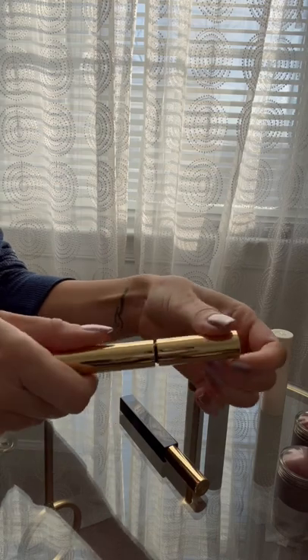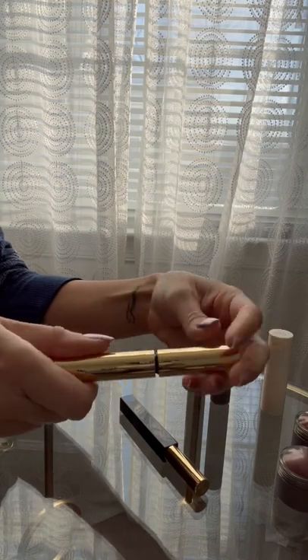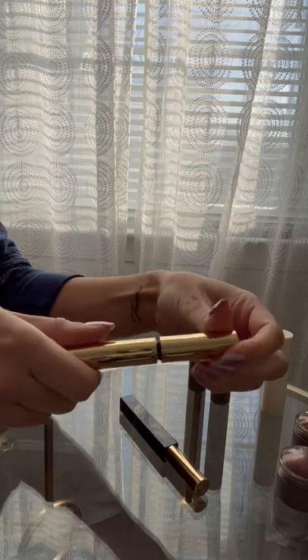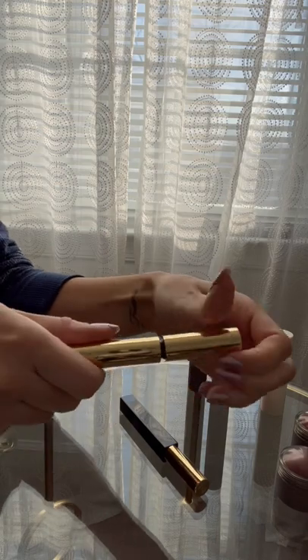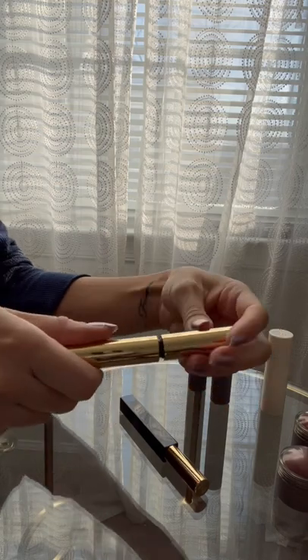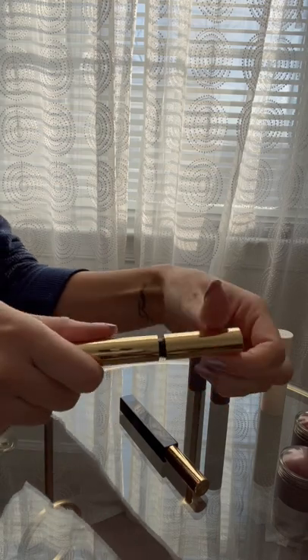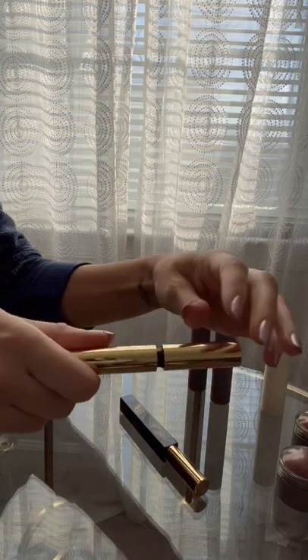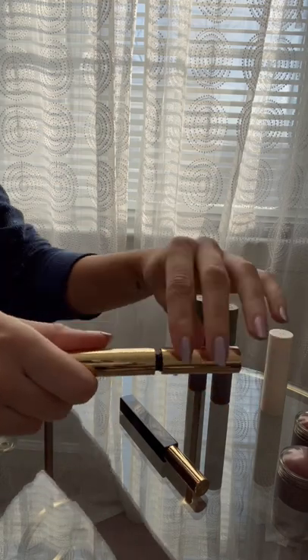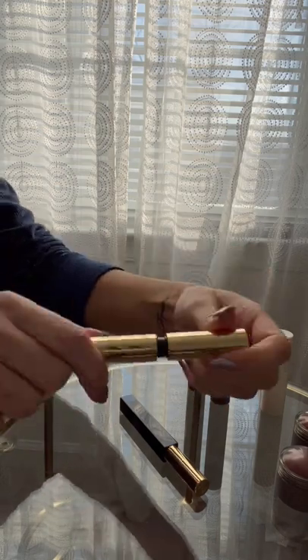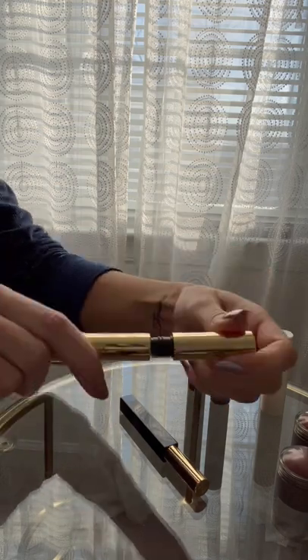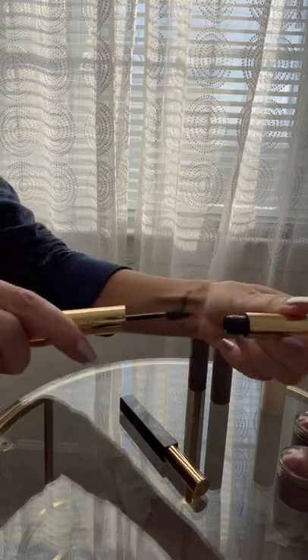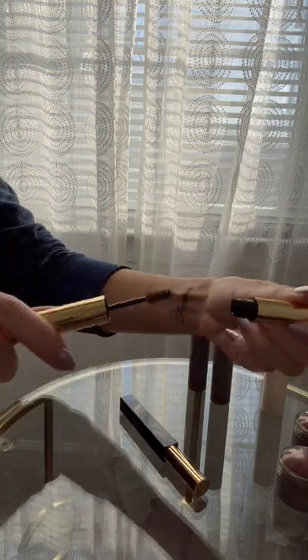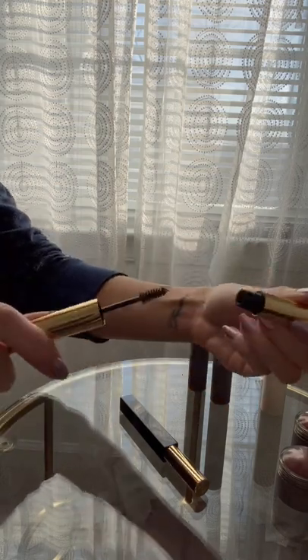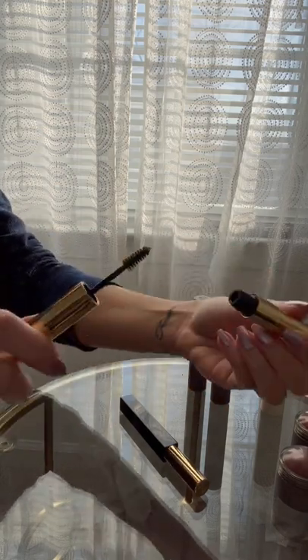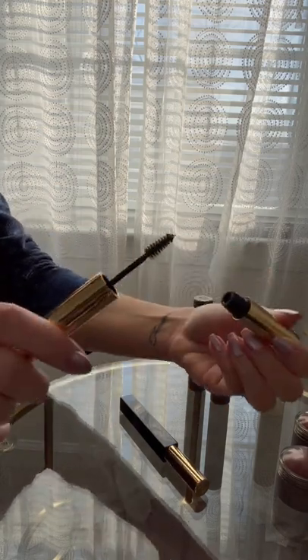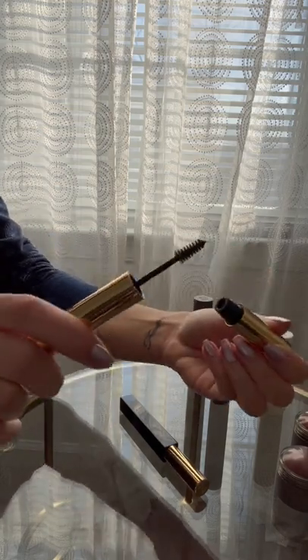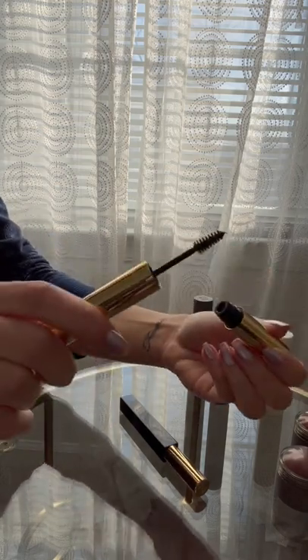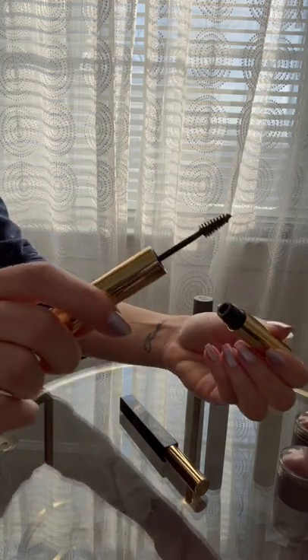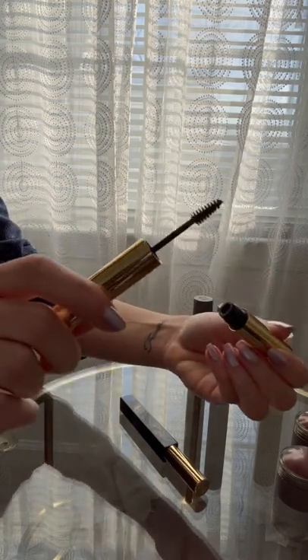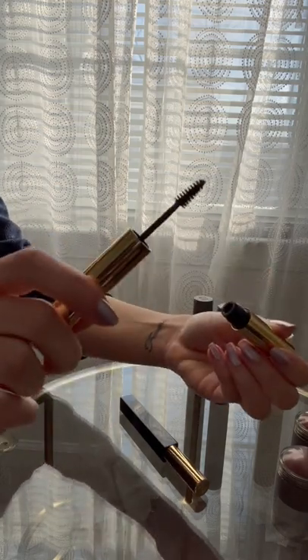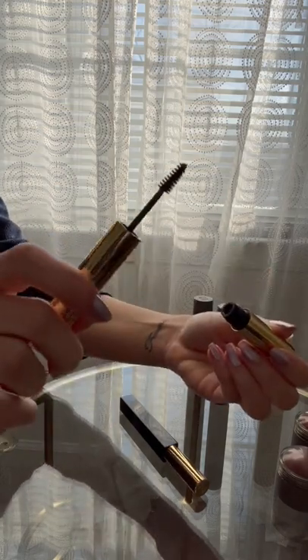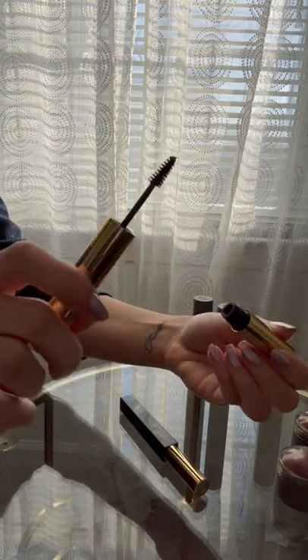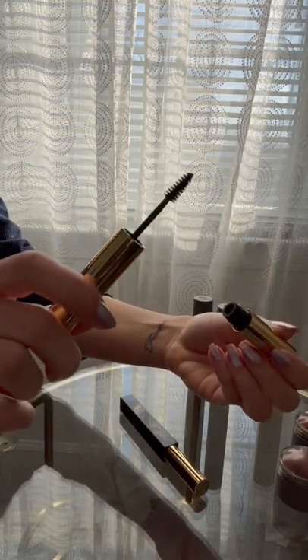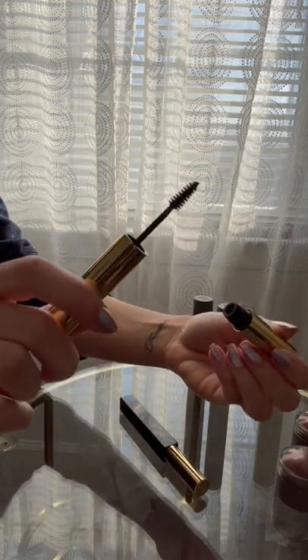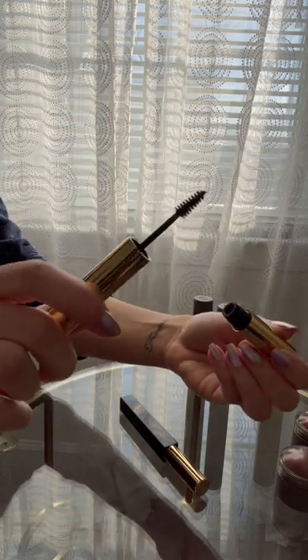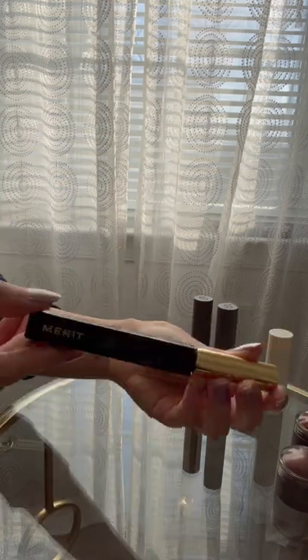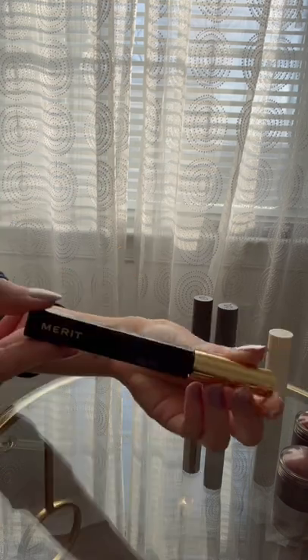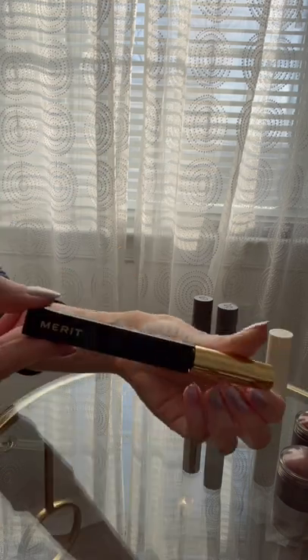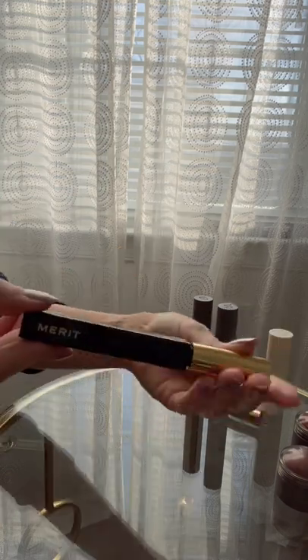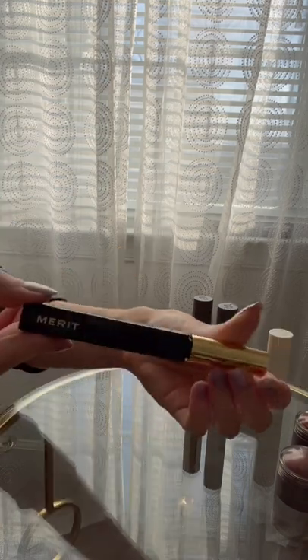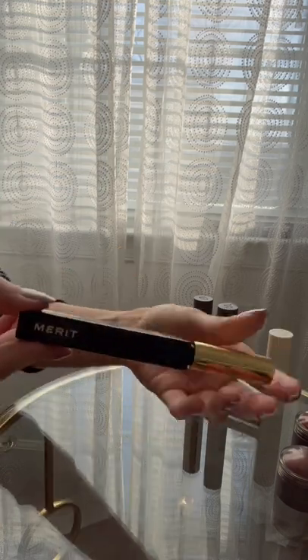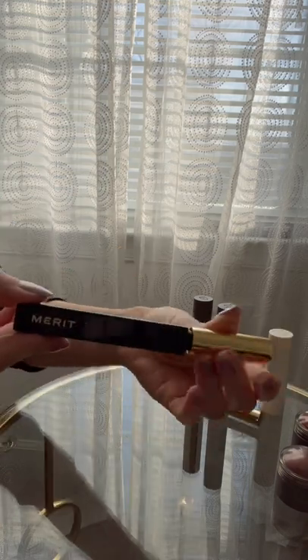Brow pomade to lift and tint the brows. The small wand is perfection and never leaves my brows looking crusty or overdone.